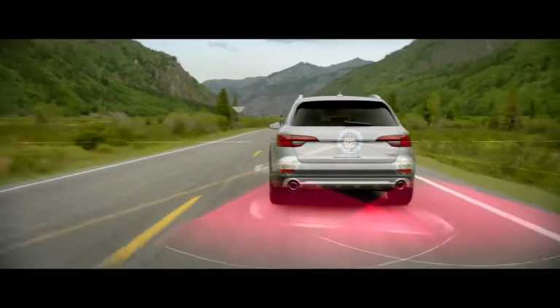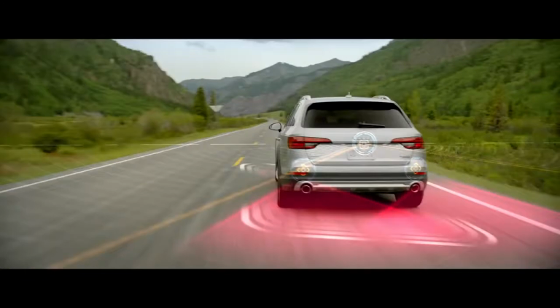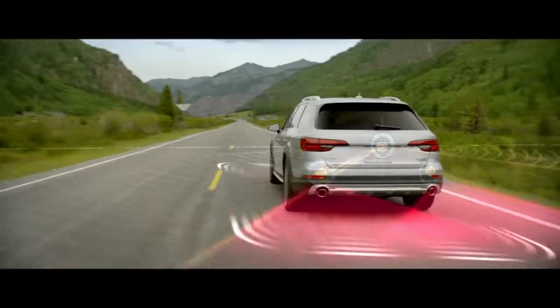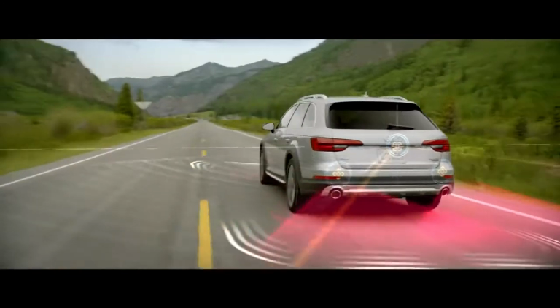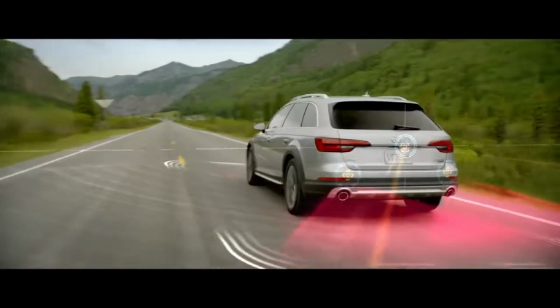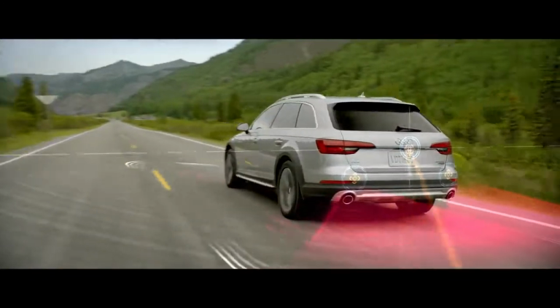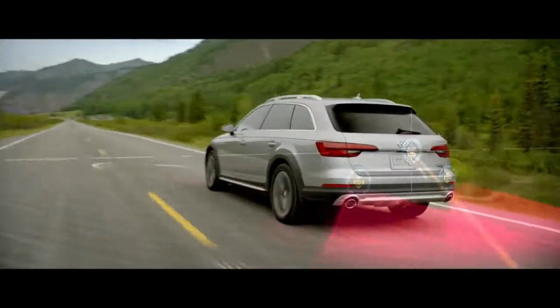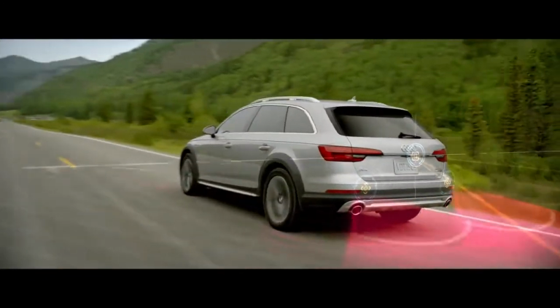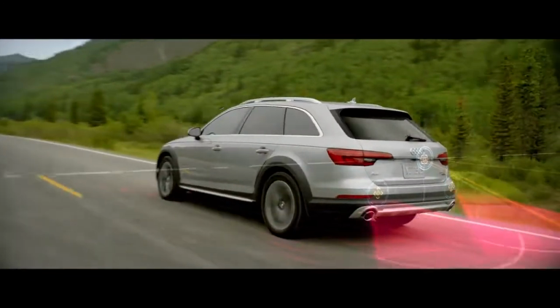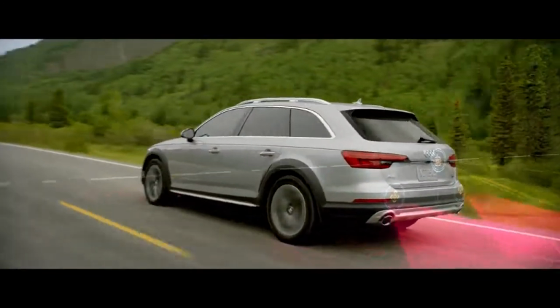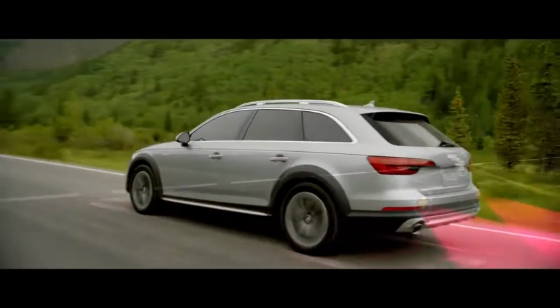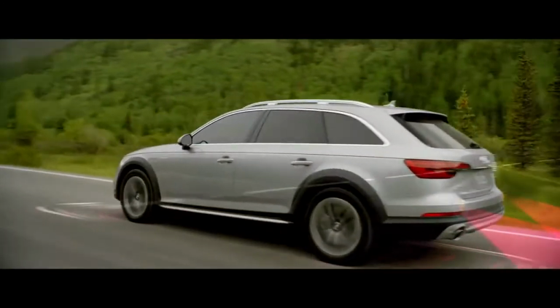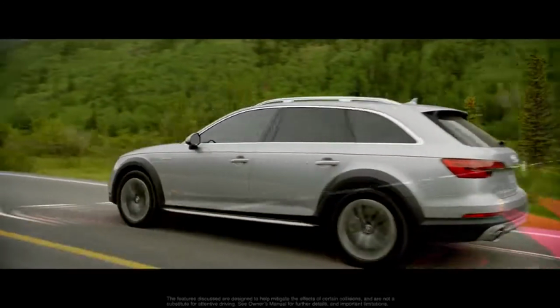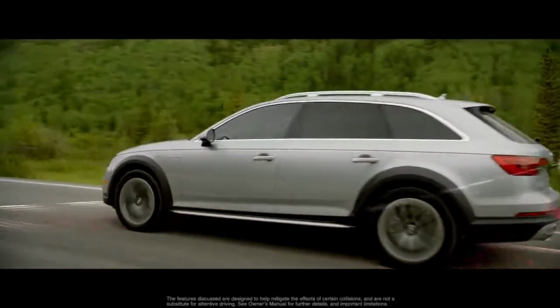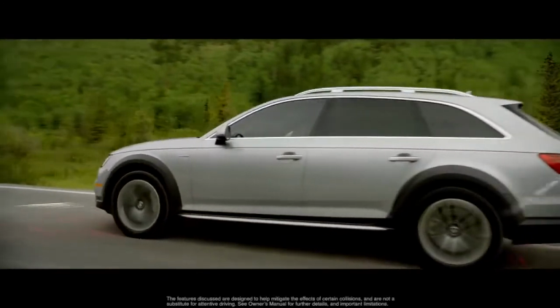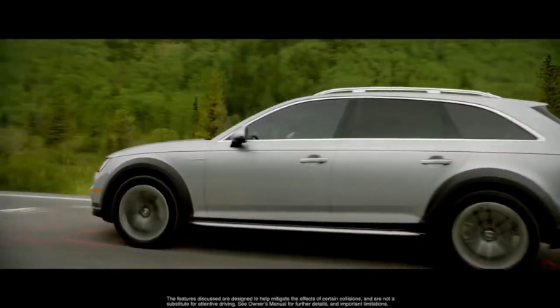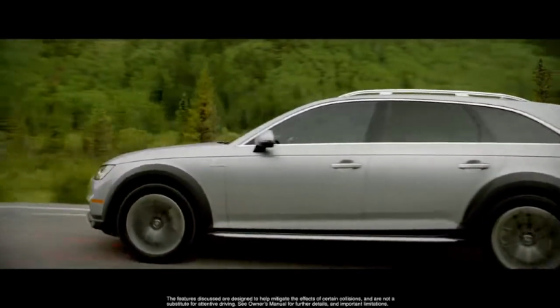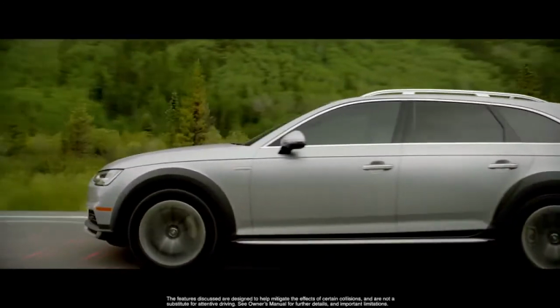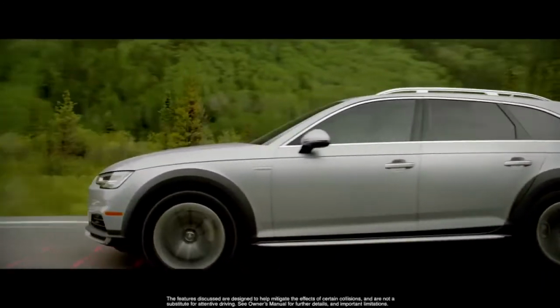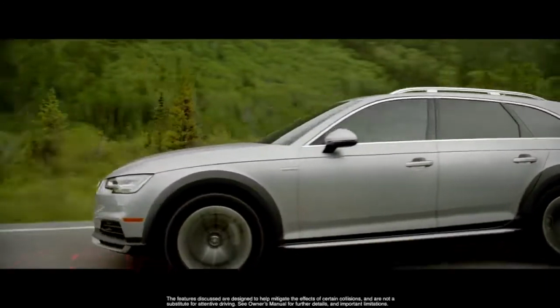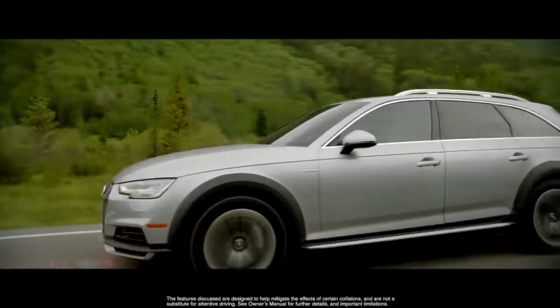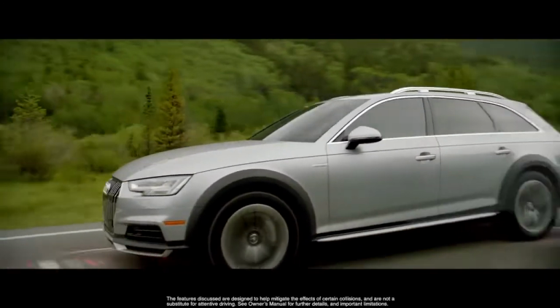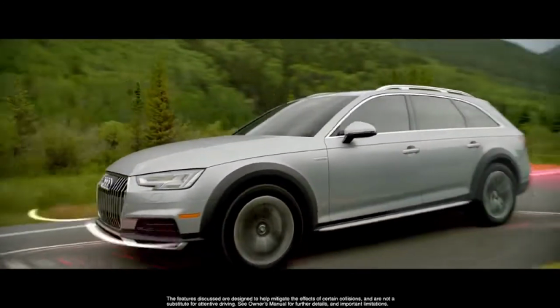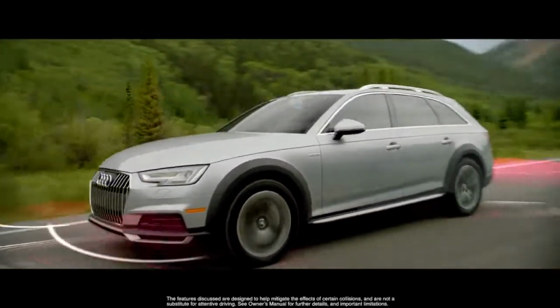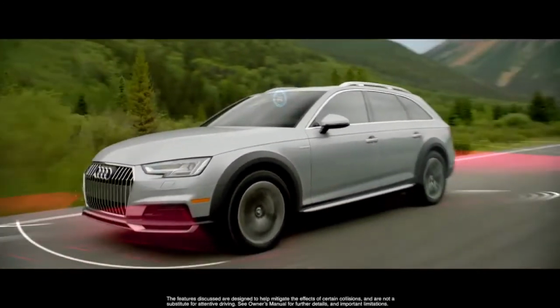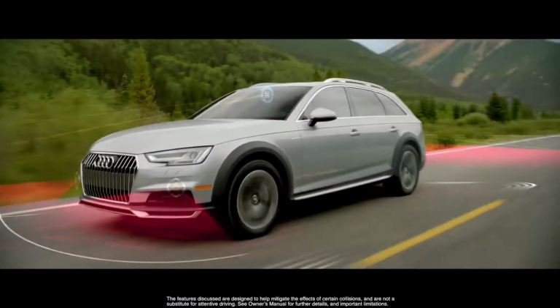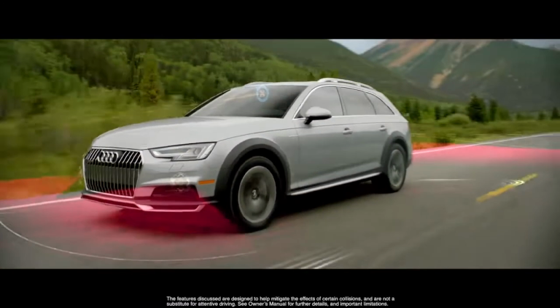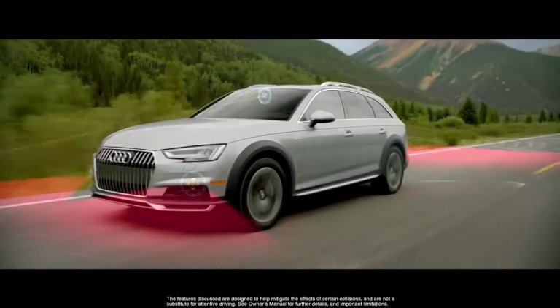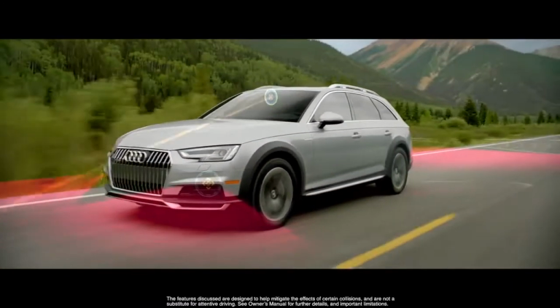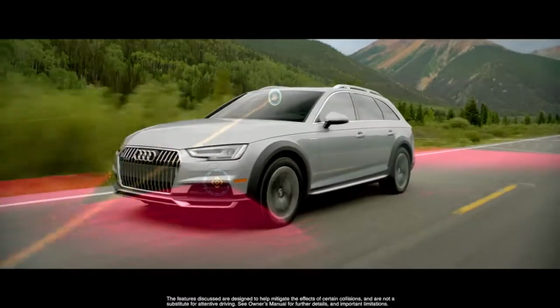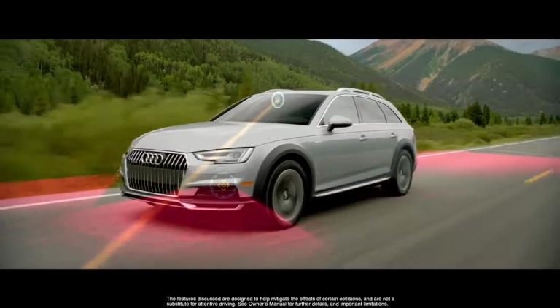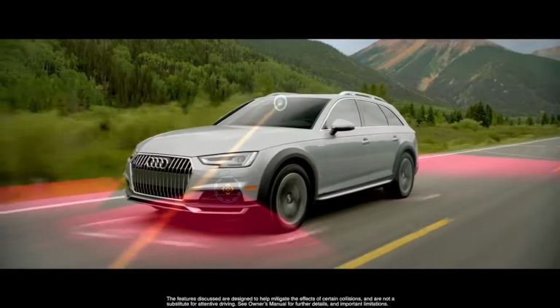The Audi A4 Allroad offers numerous driver assistance systems to help reduce the stress of the road.